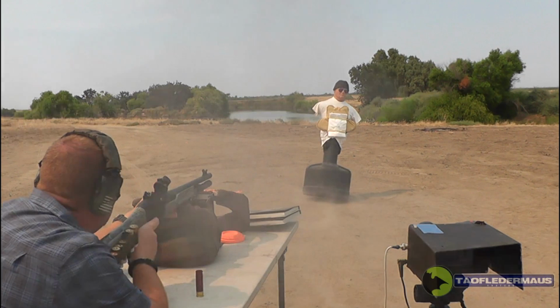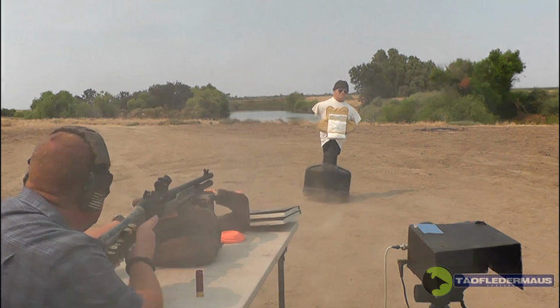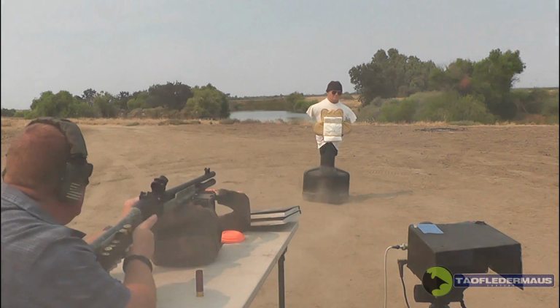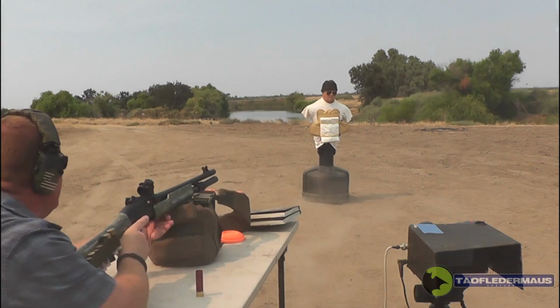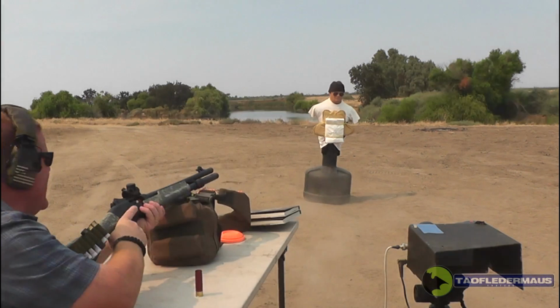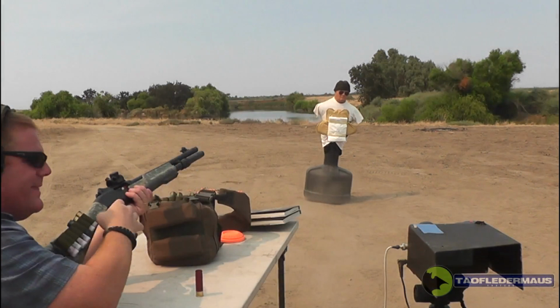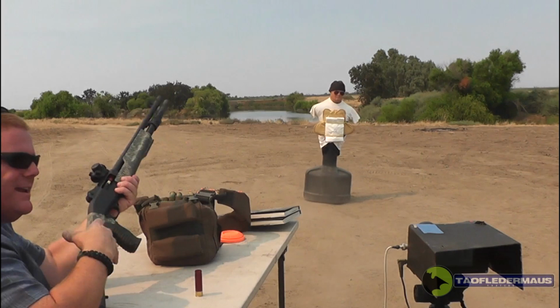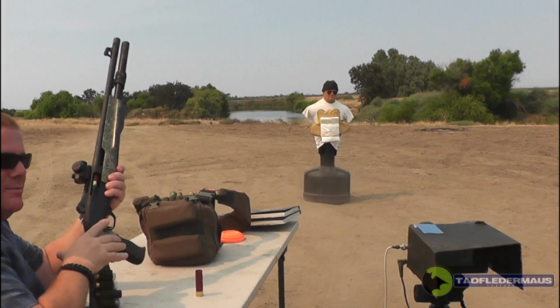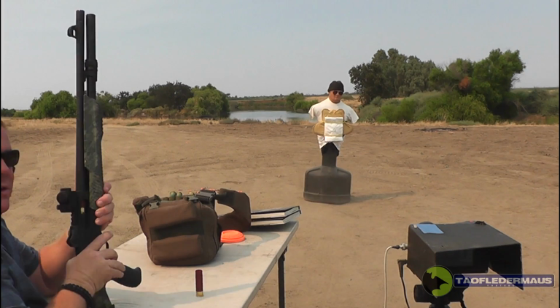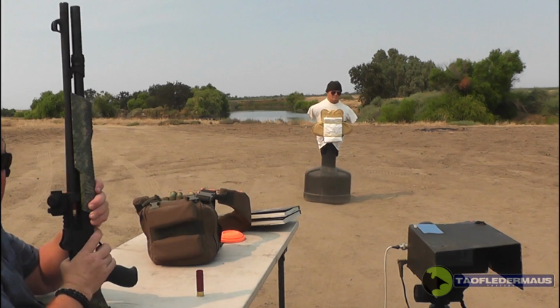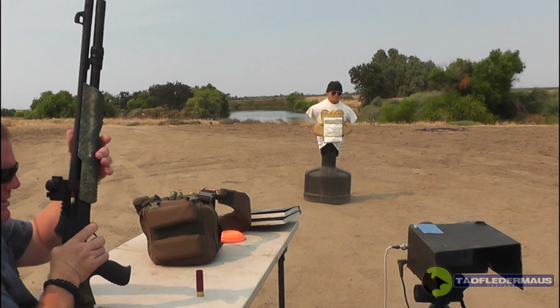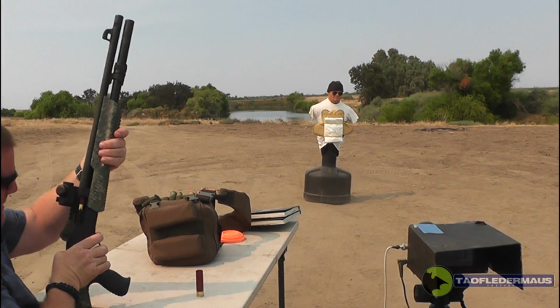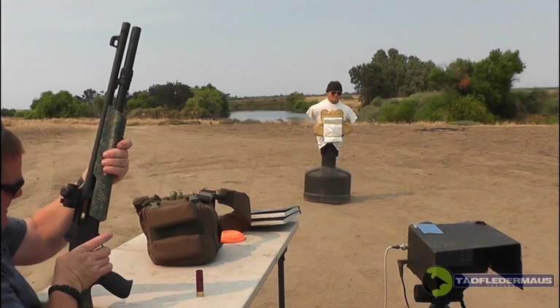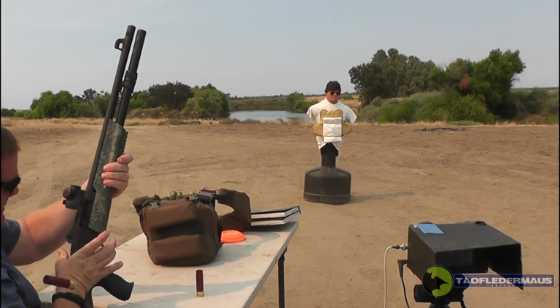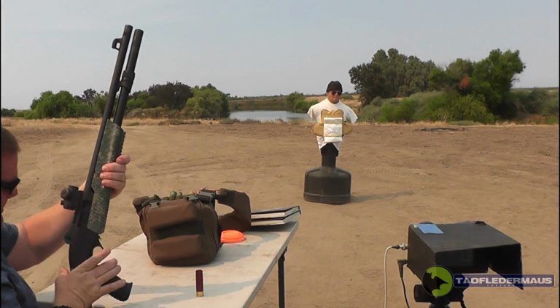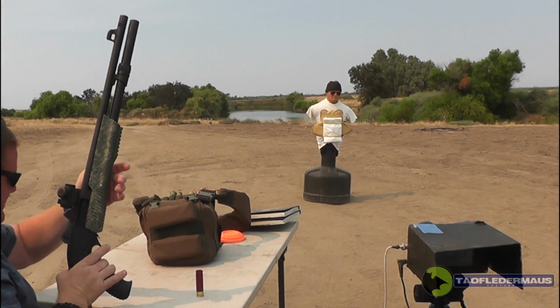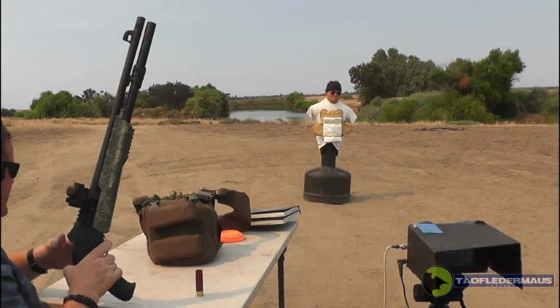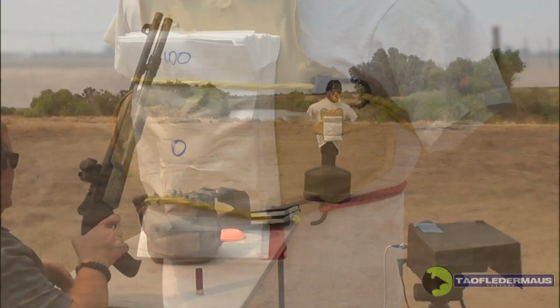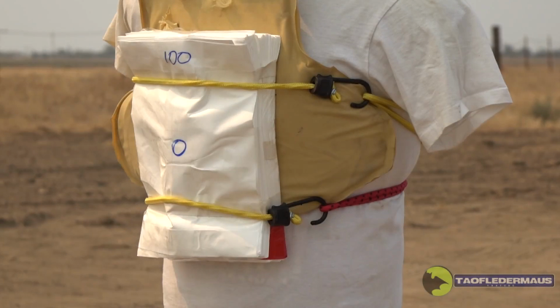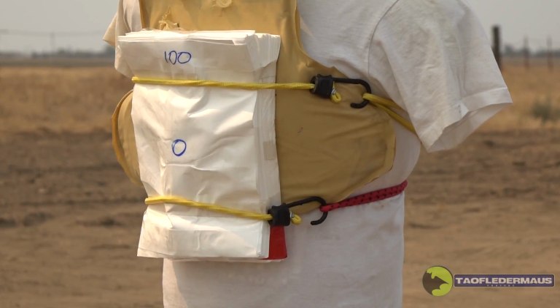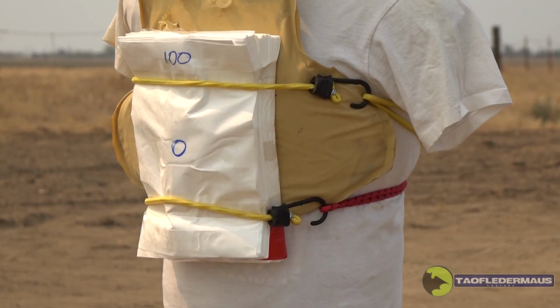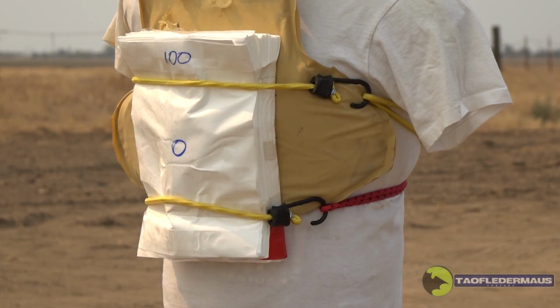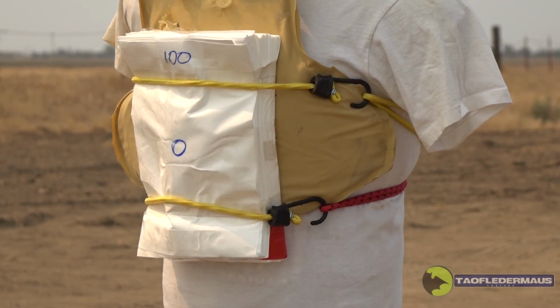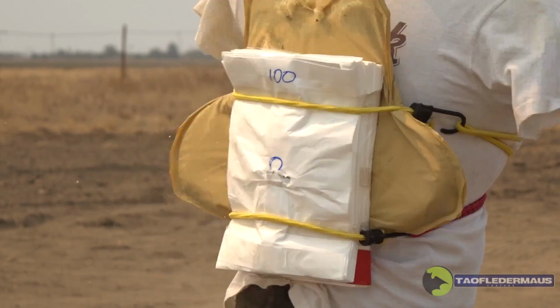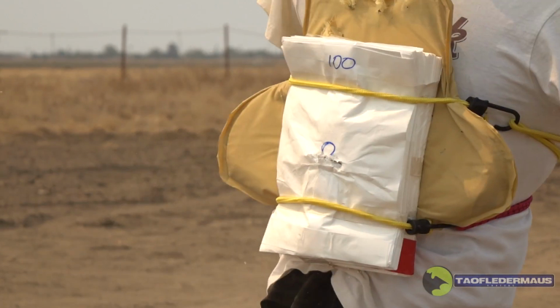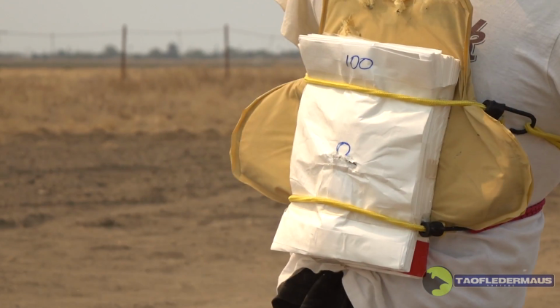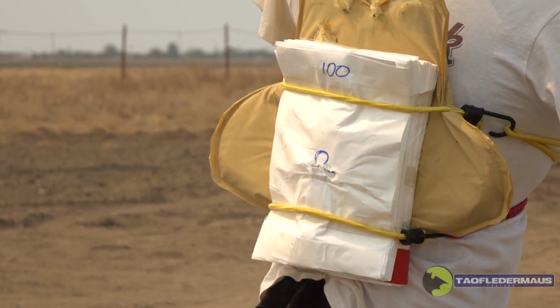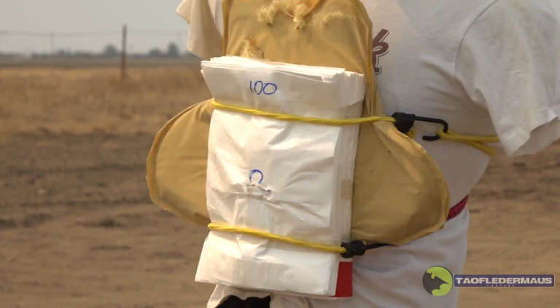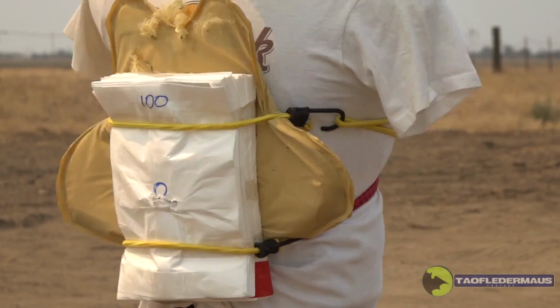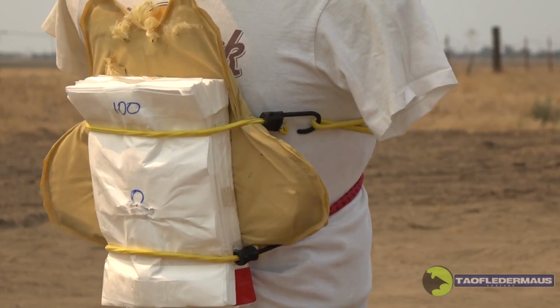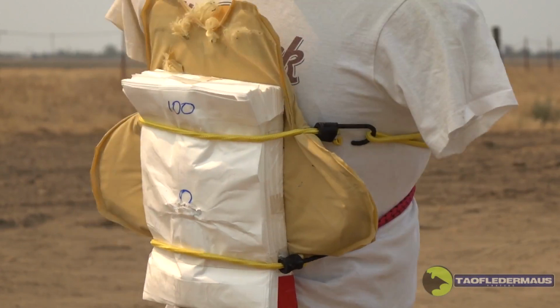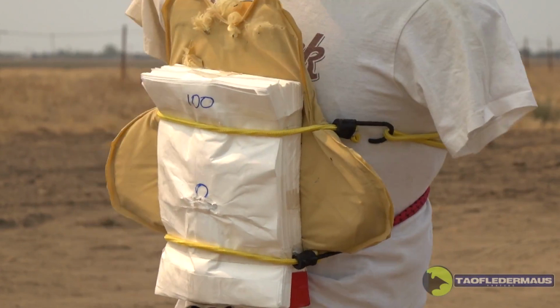Oh my, that has some recoil. Alright, here we go. Oh! Let's go.